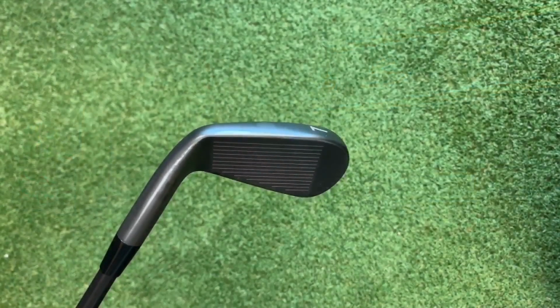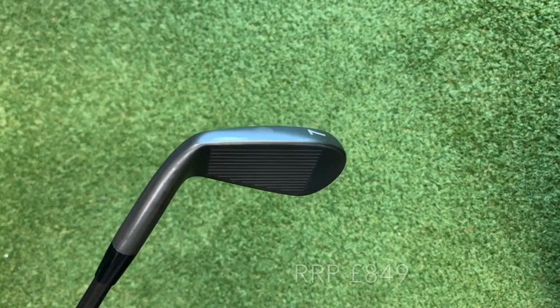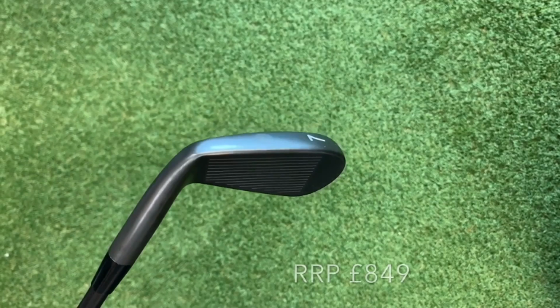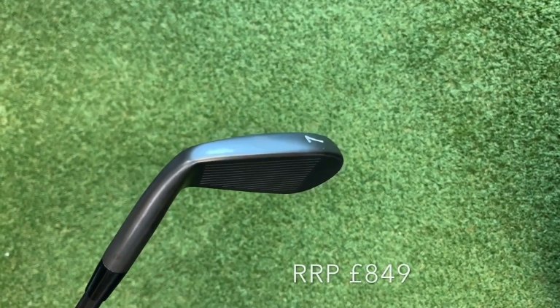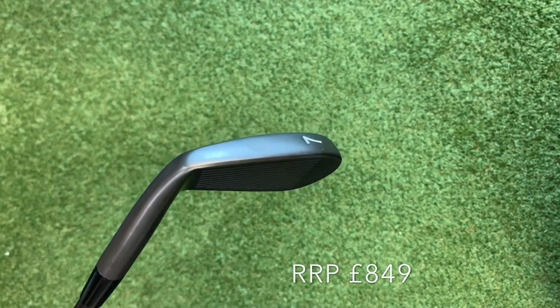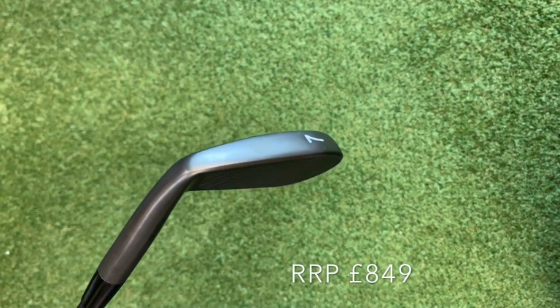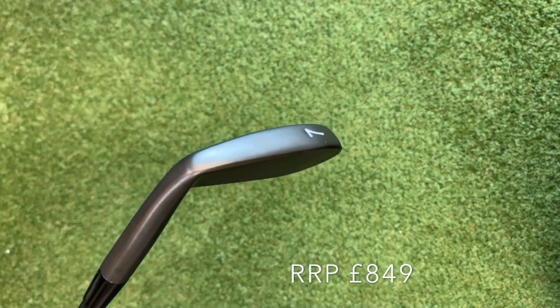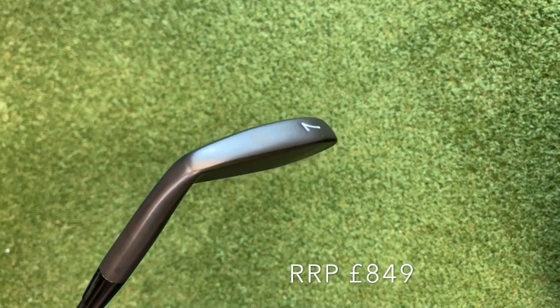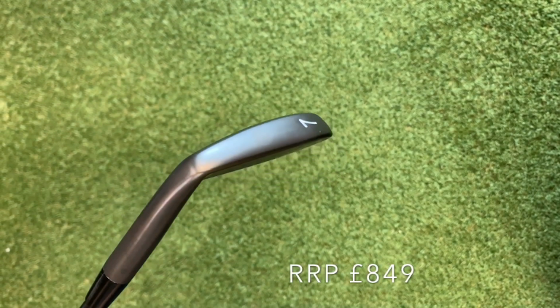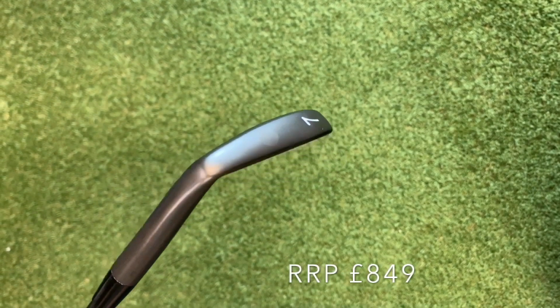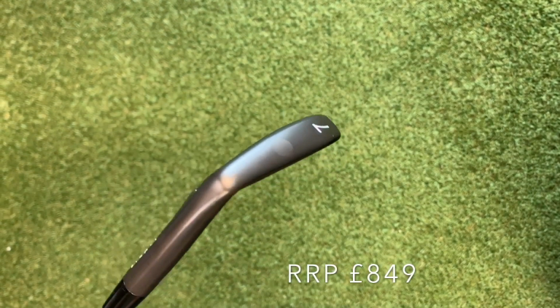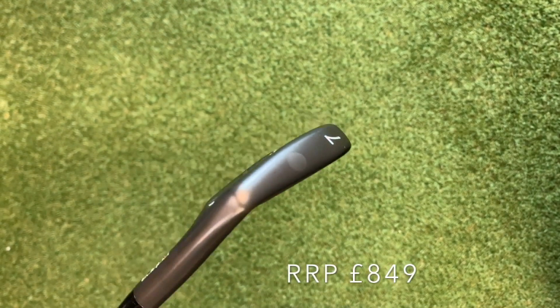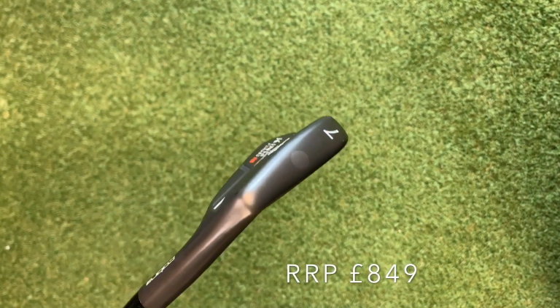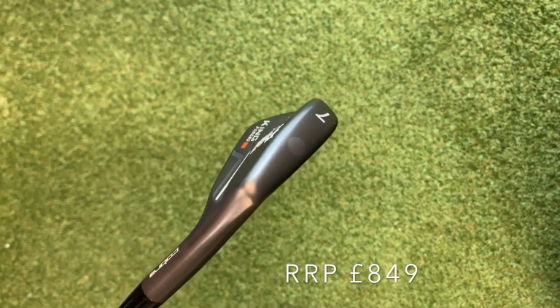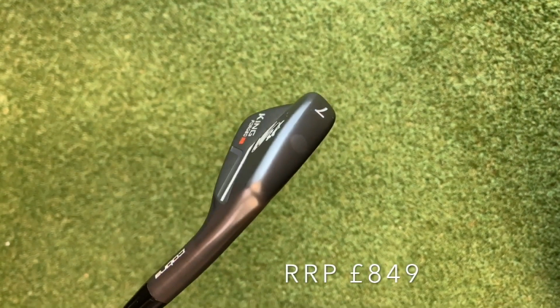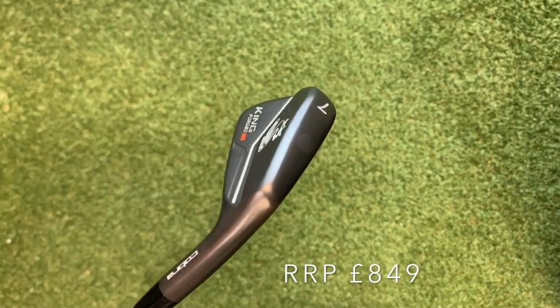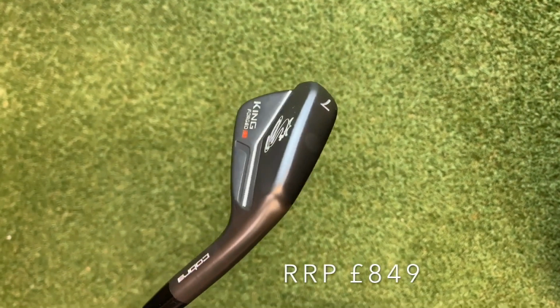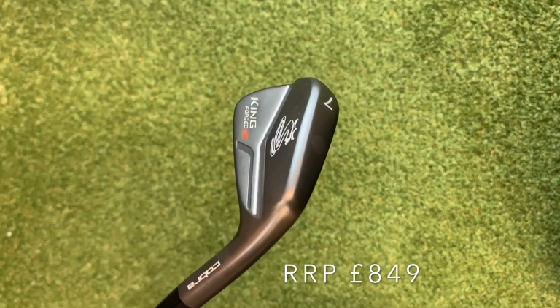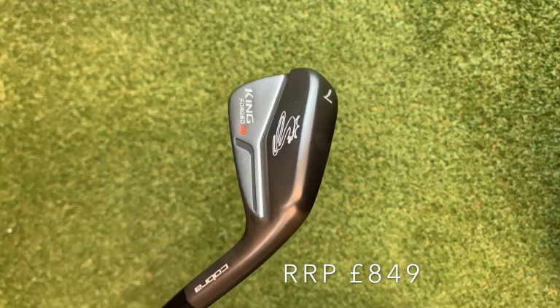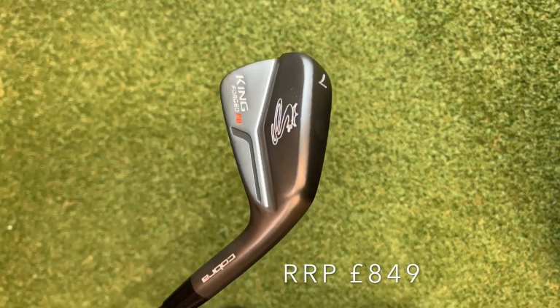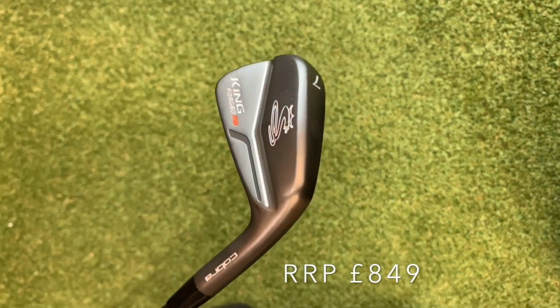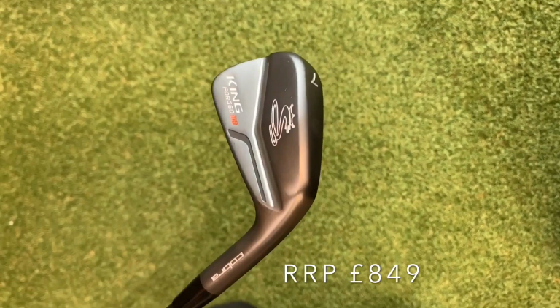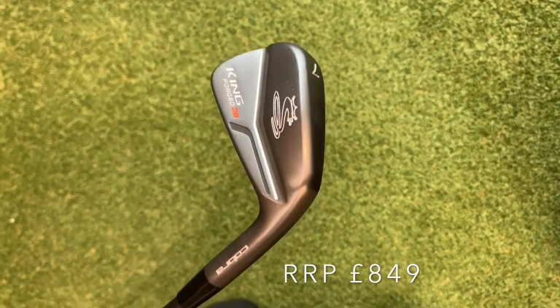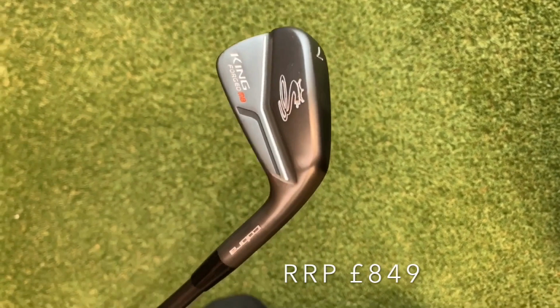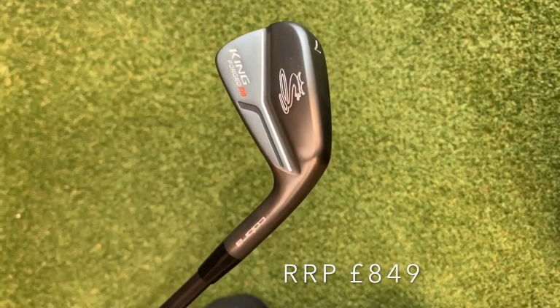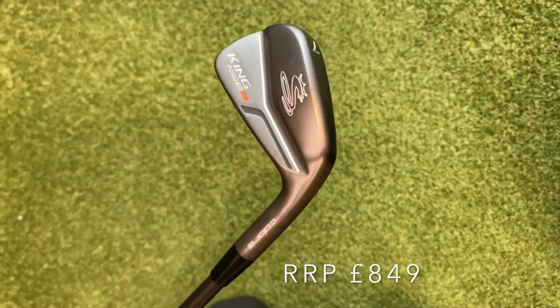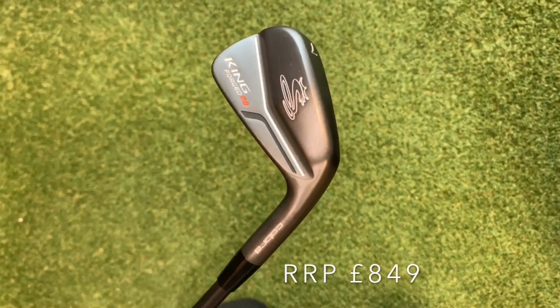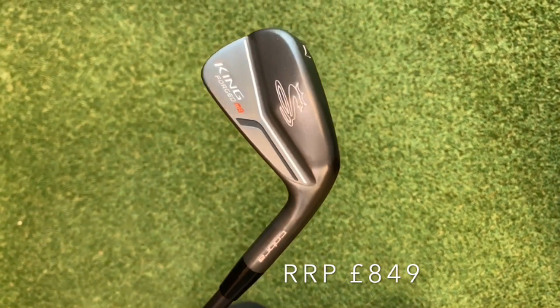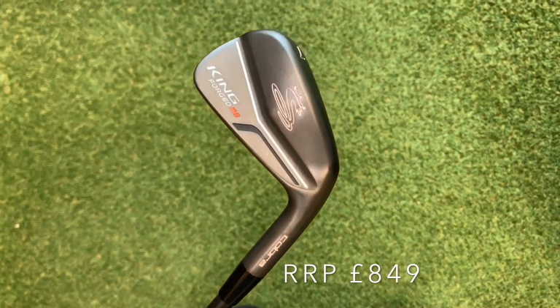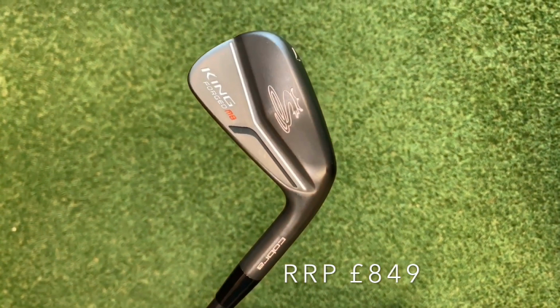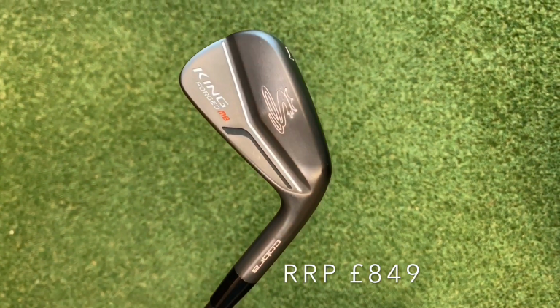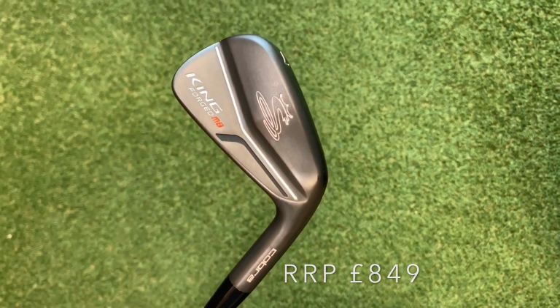Obviously with irons it depends on how many irons you're actually getting in the set. For me I've got seven irons, and that retails at £849.